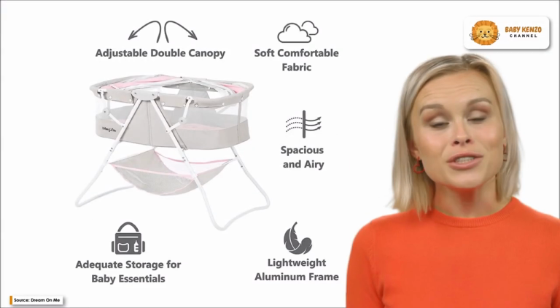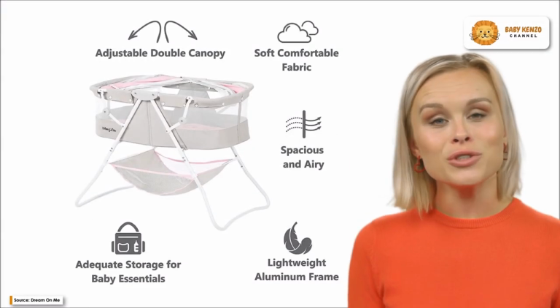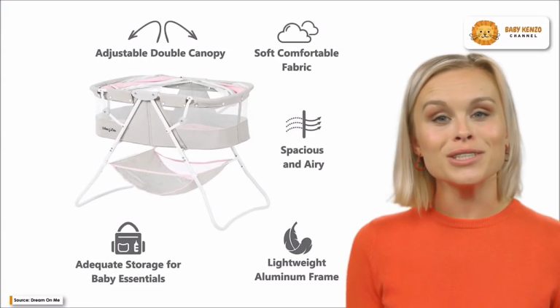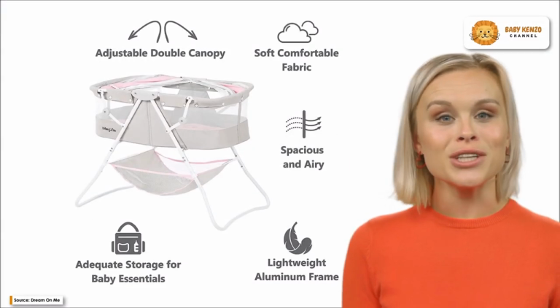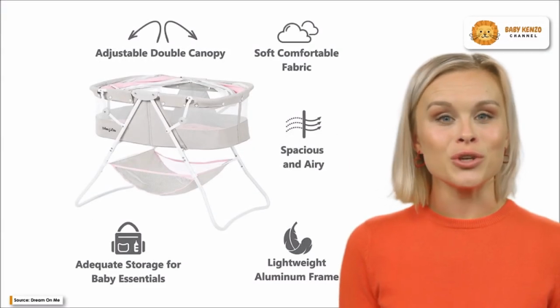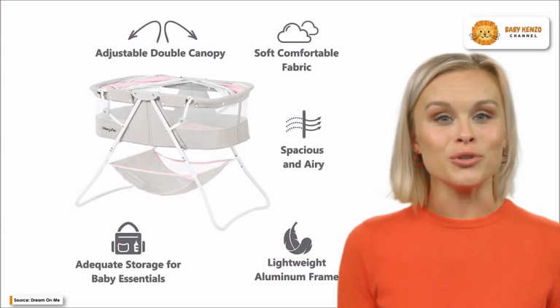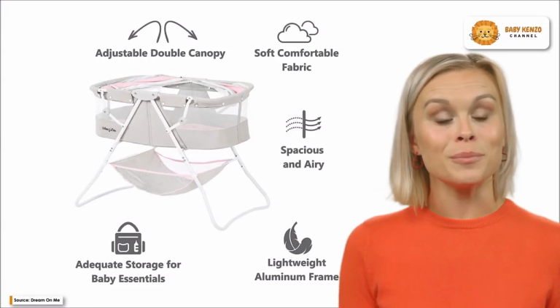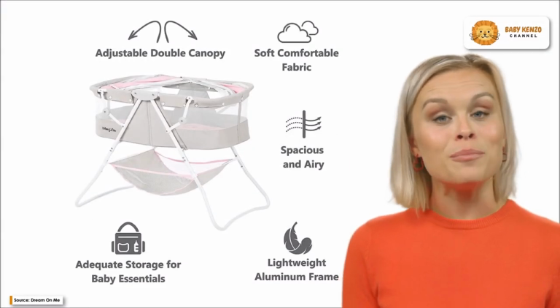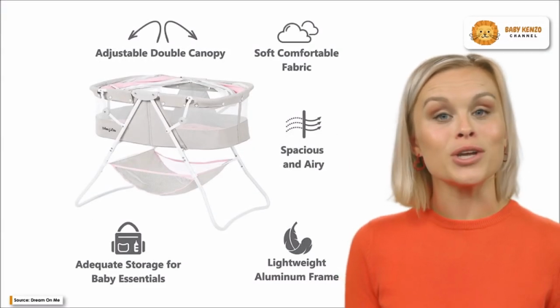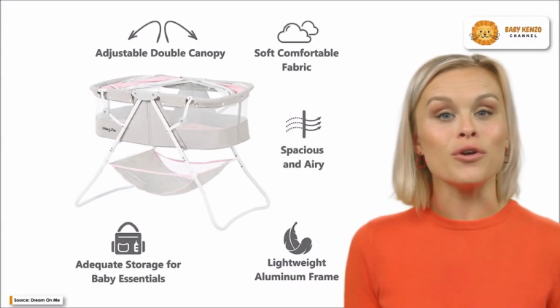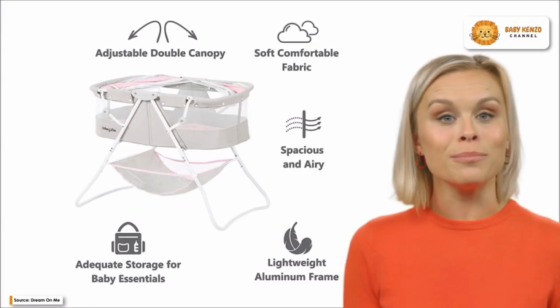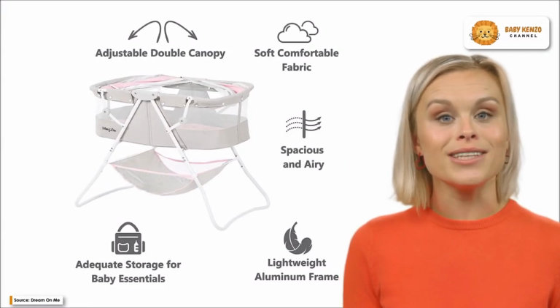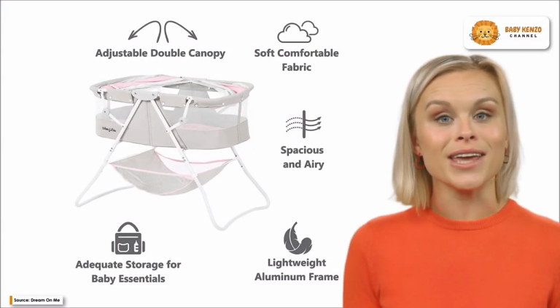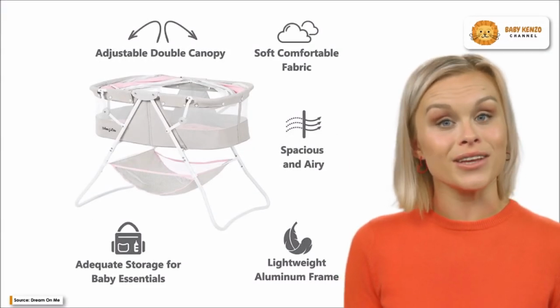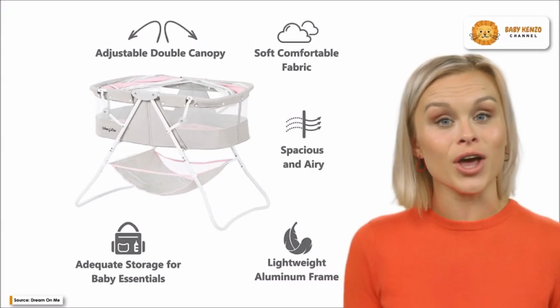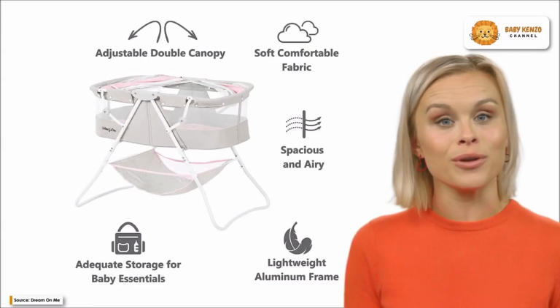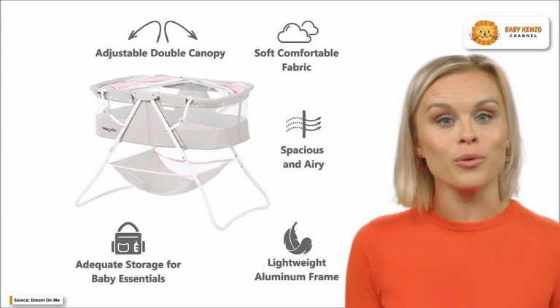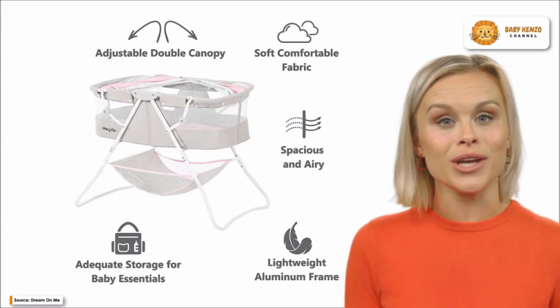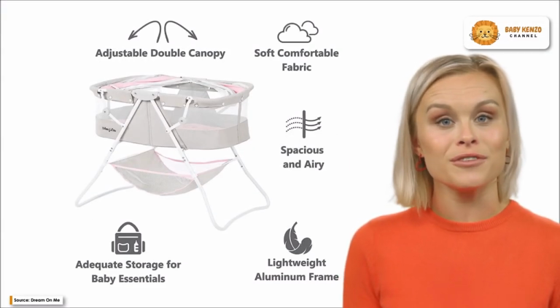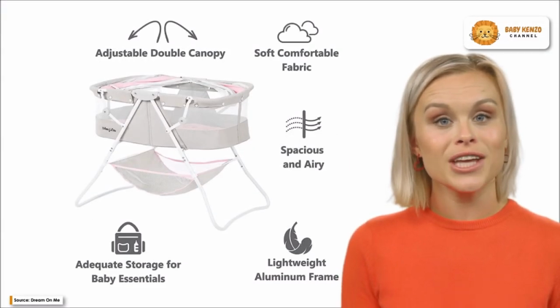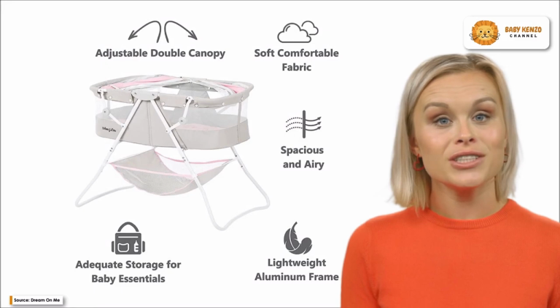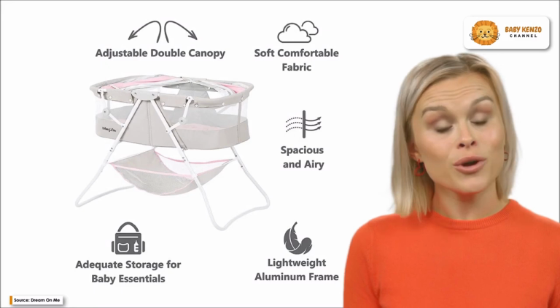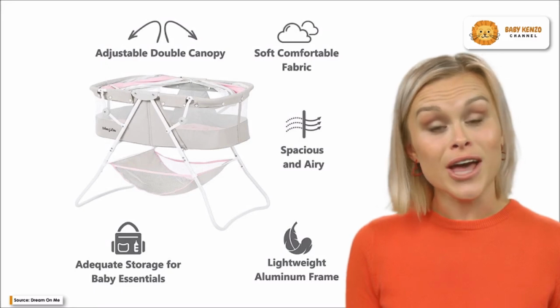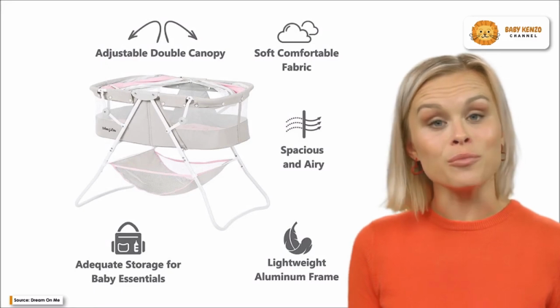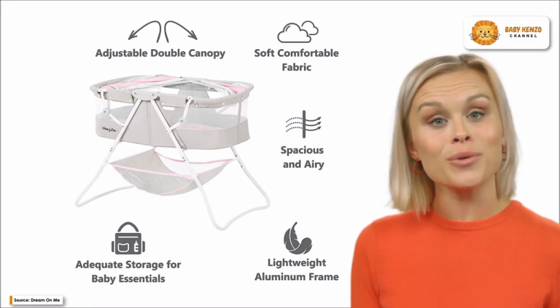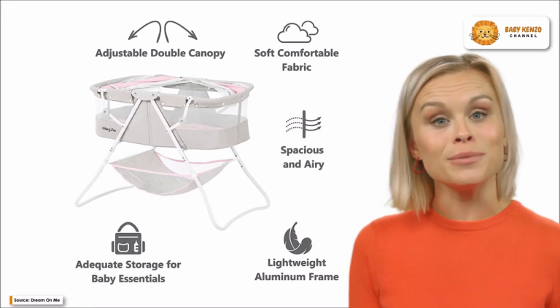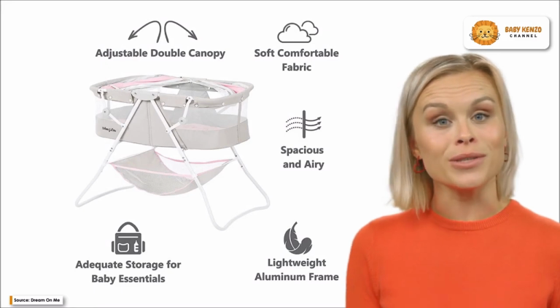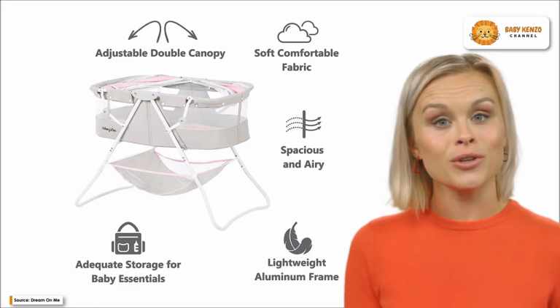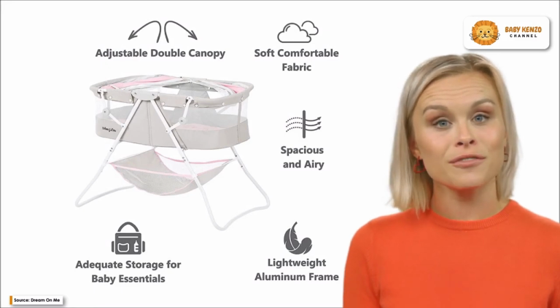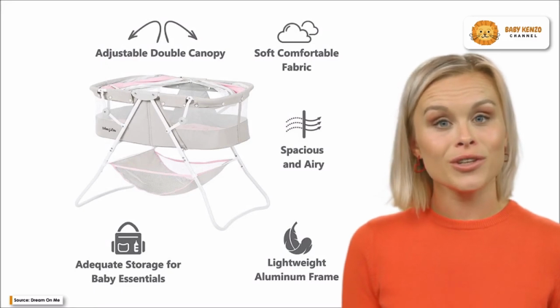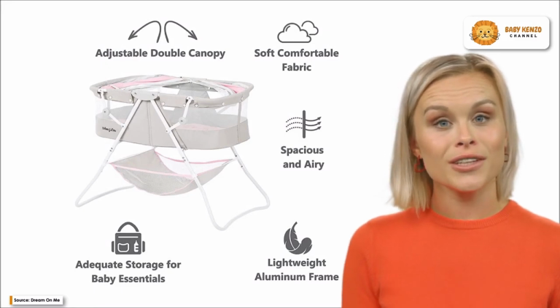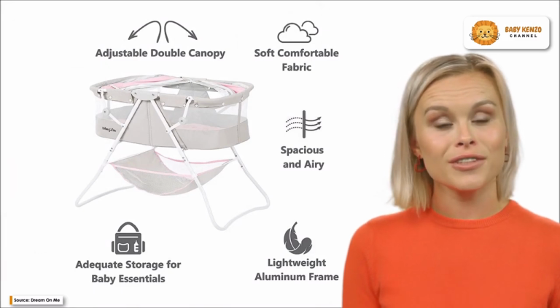Introducing the new Dream On Me Carly Bassinet, a lightweight, fashionable, and roomy baby crib for your infant.